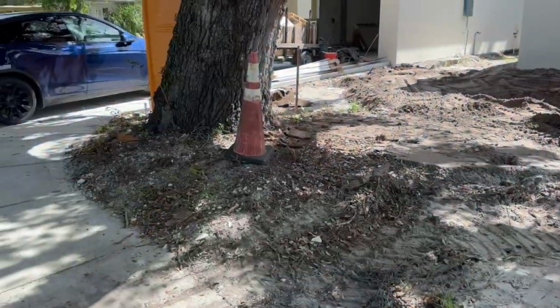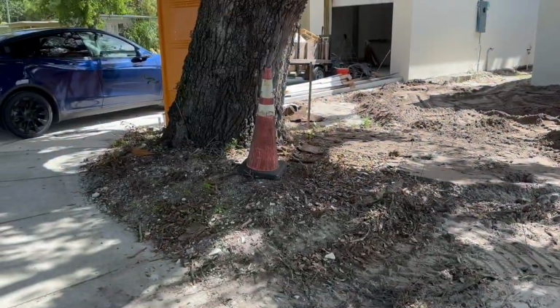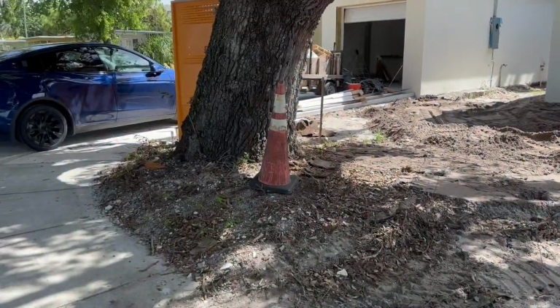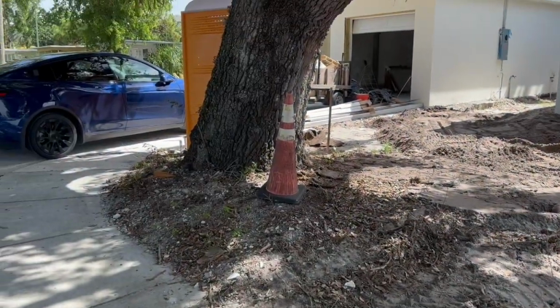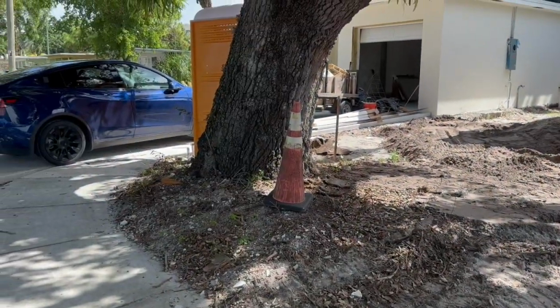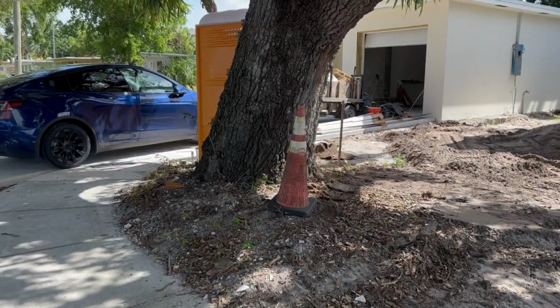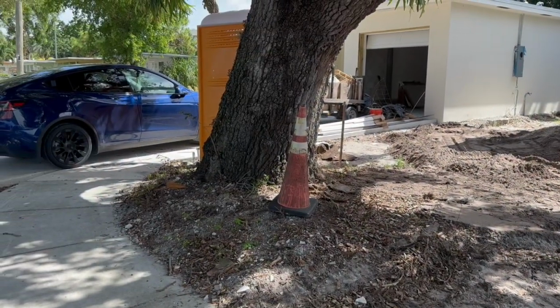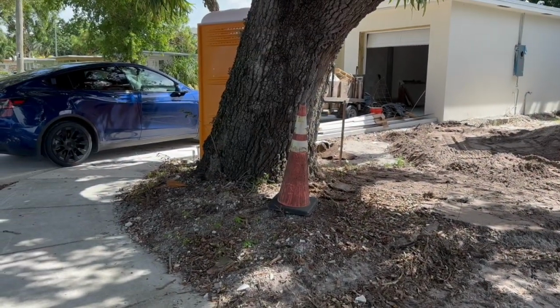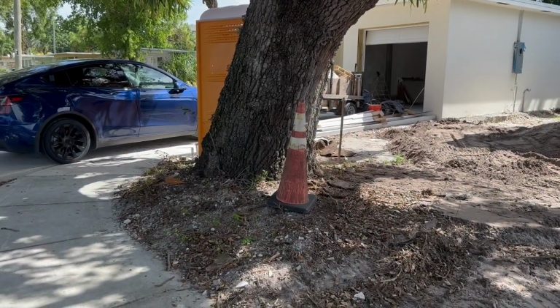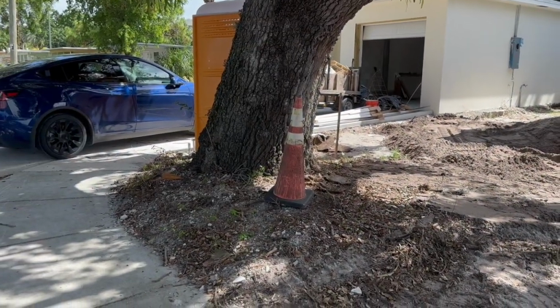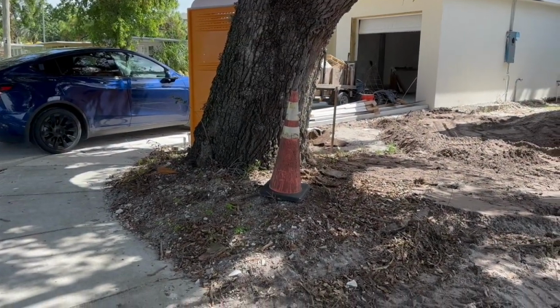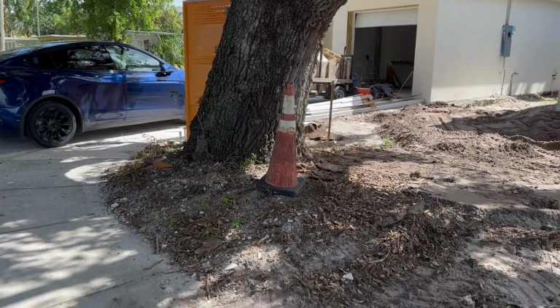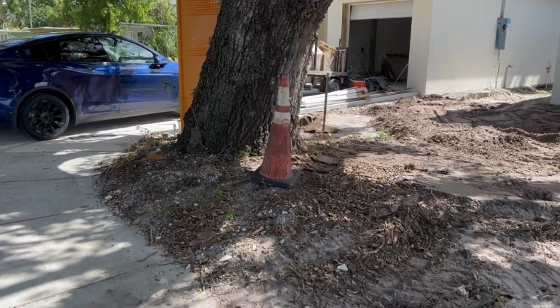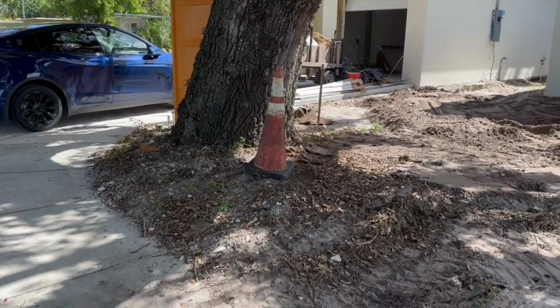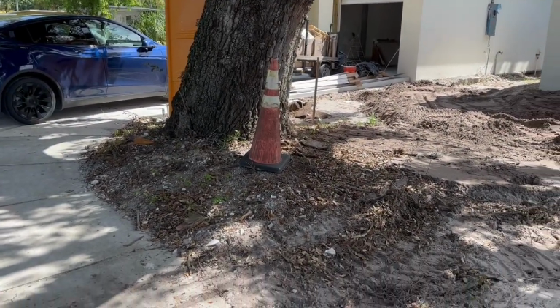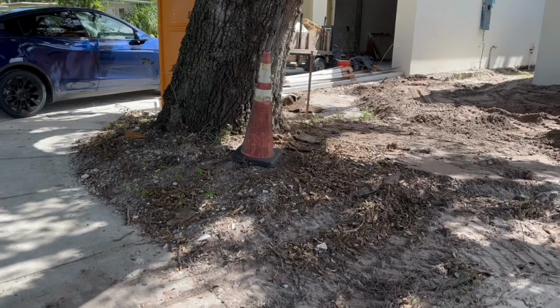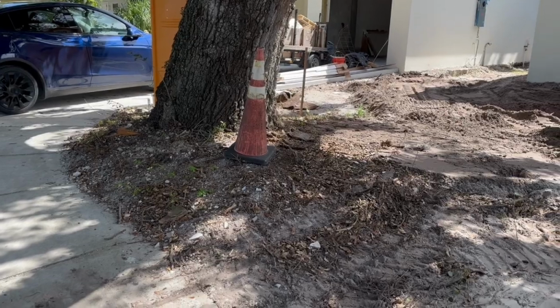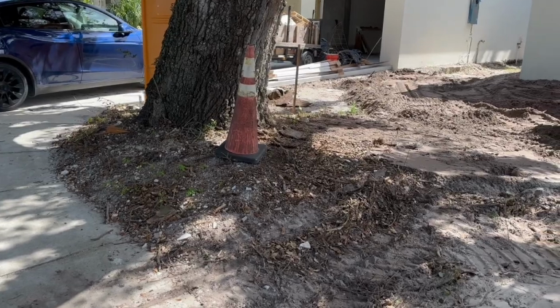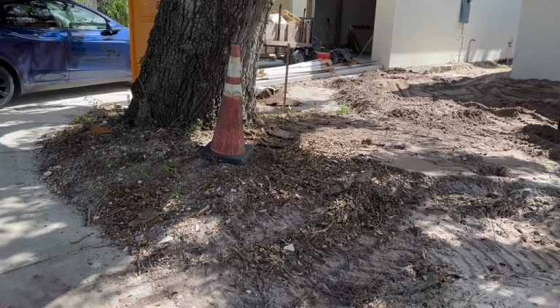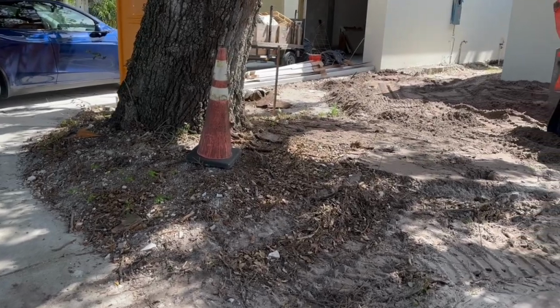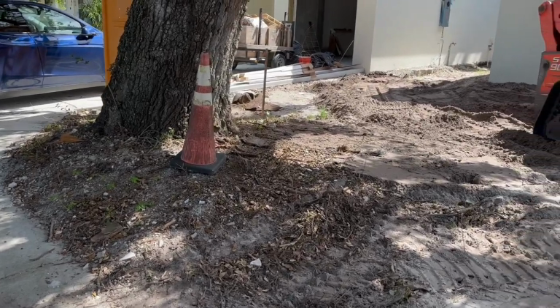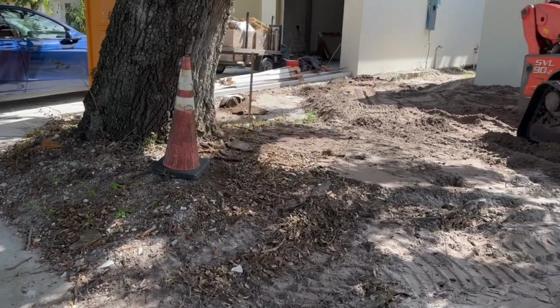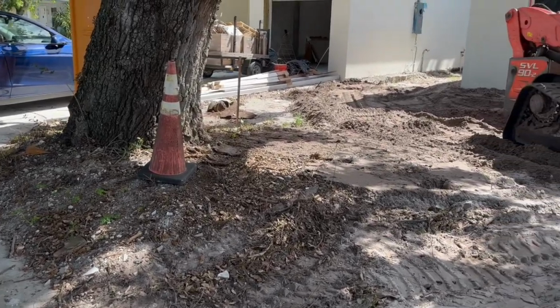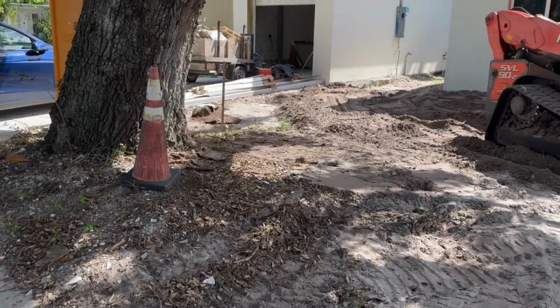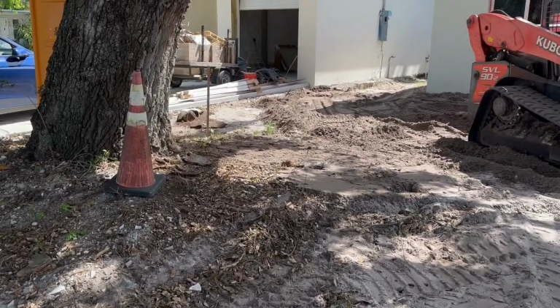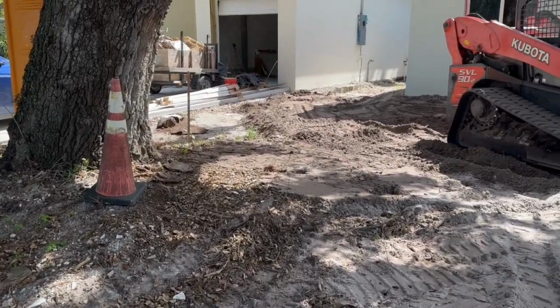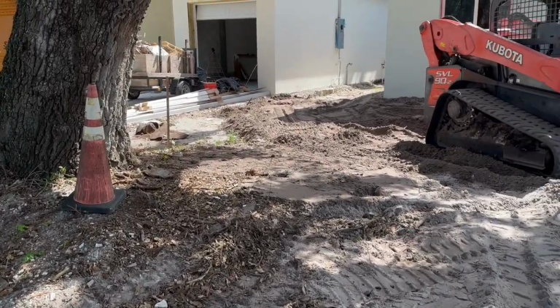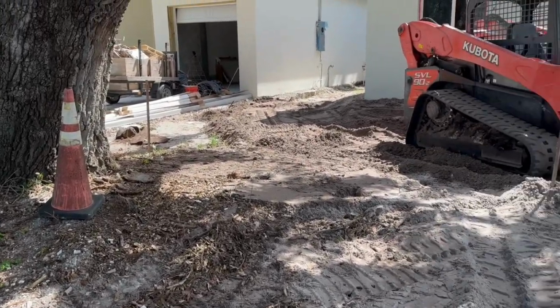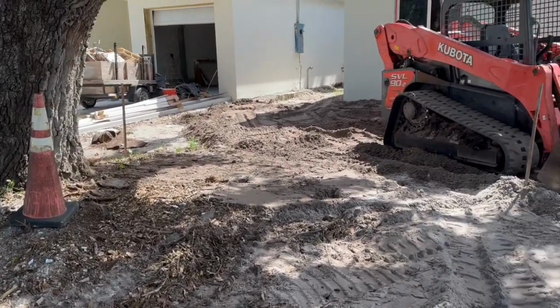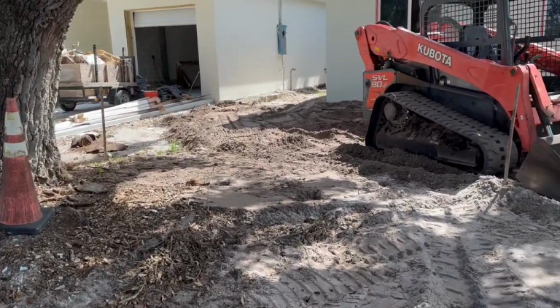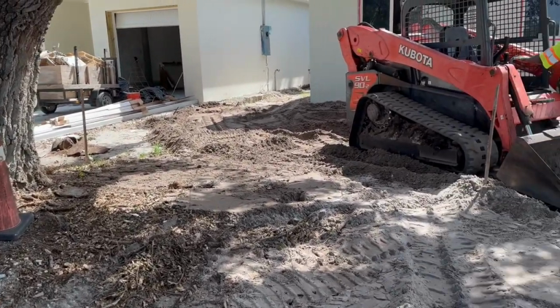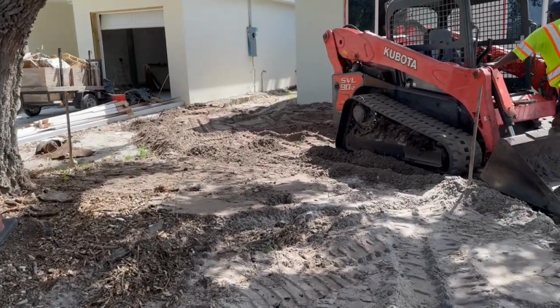They don't want you getting that close to the tree — you've got to give it 10 feet. That's why I want to get that guy out here.